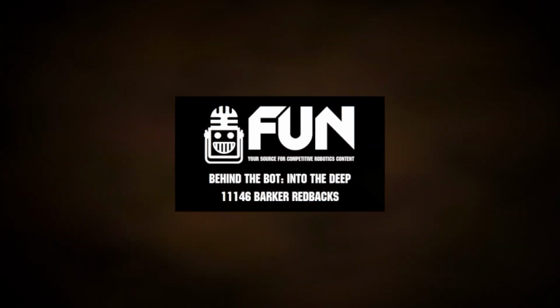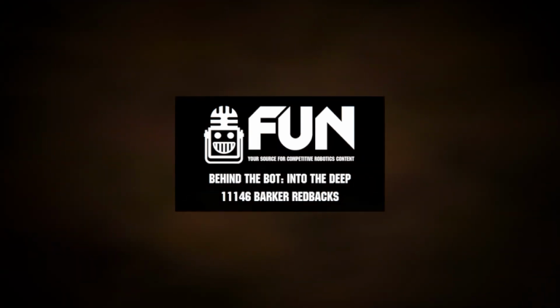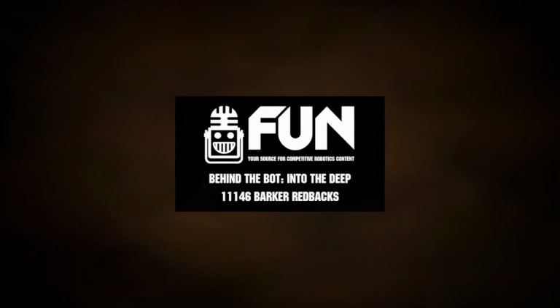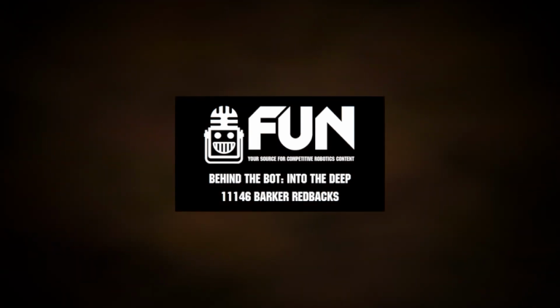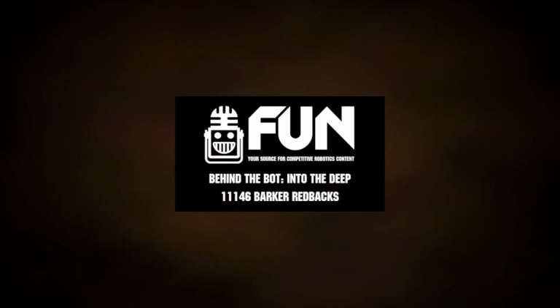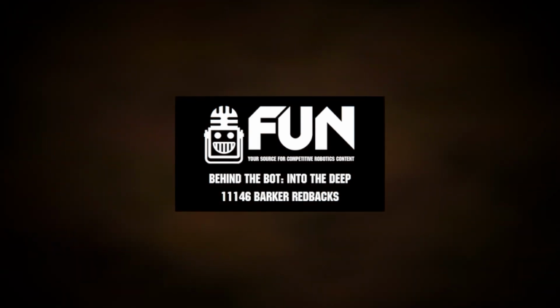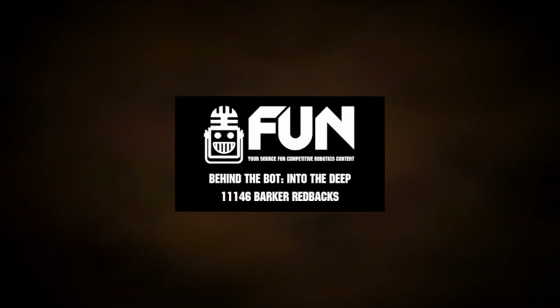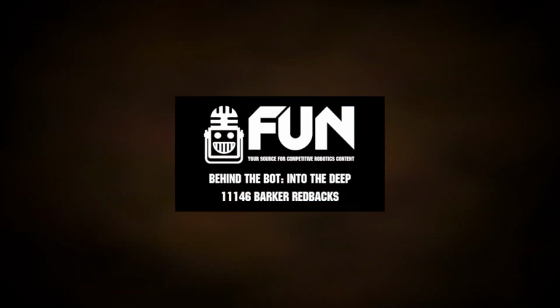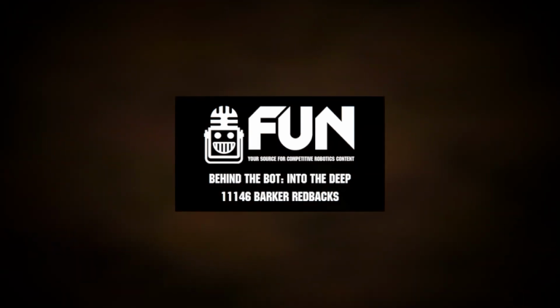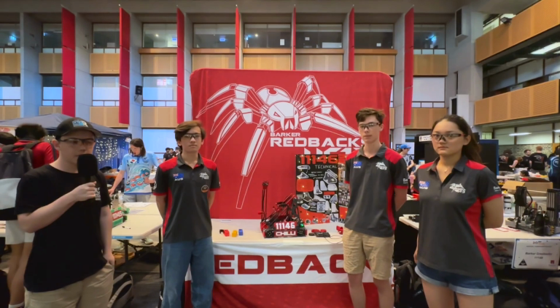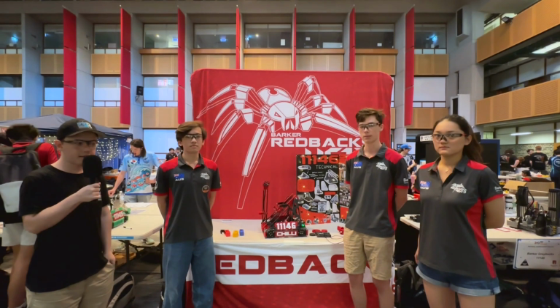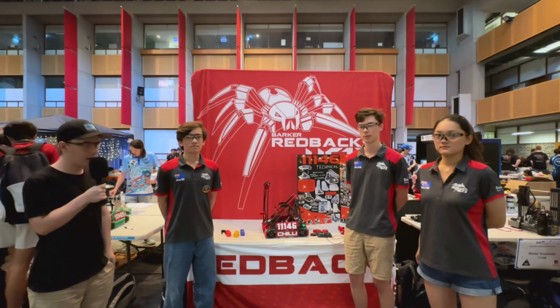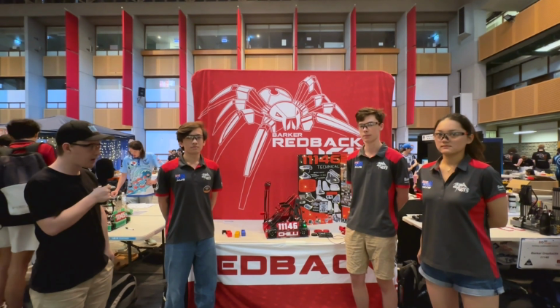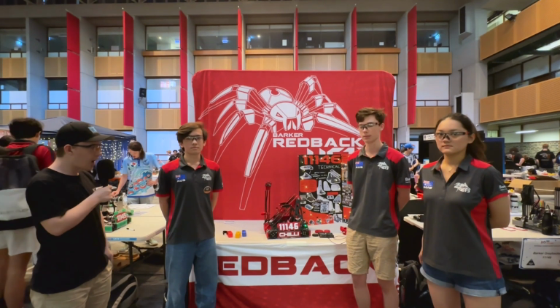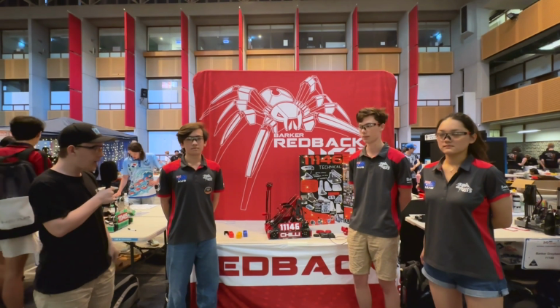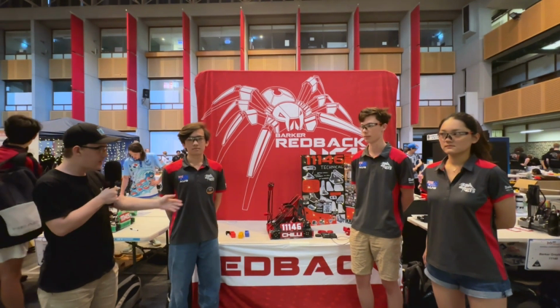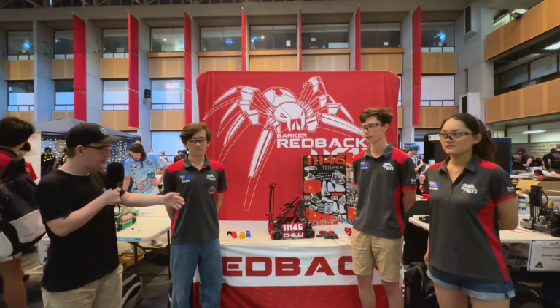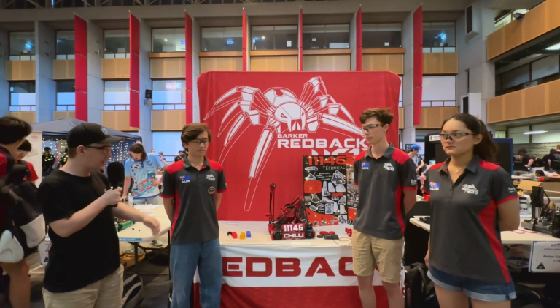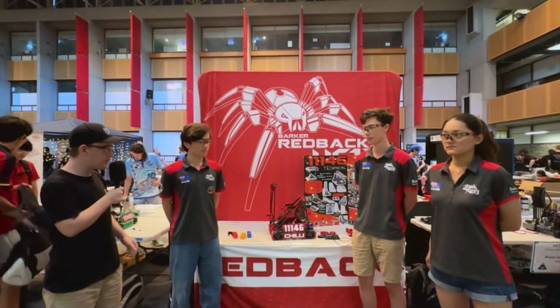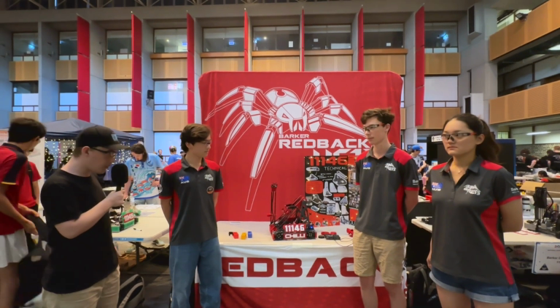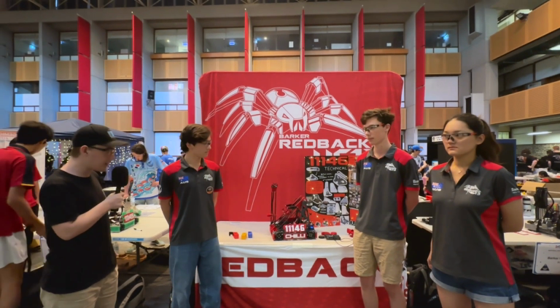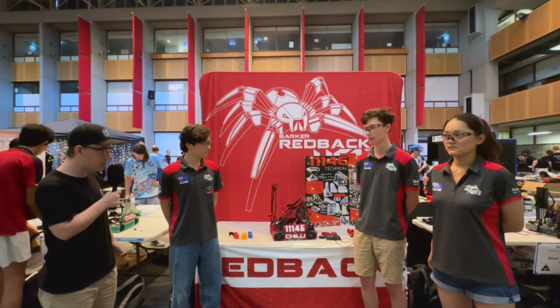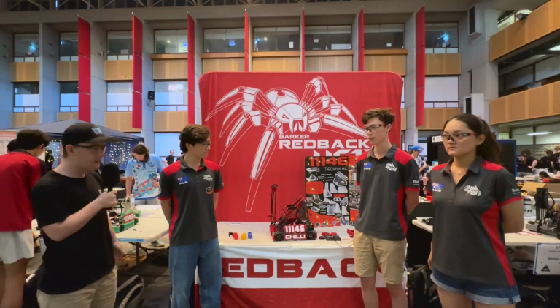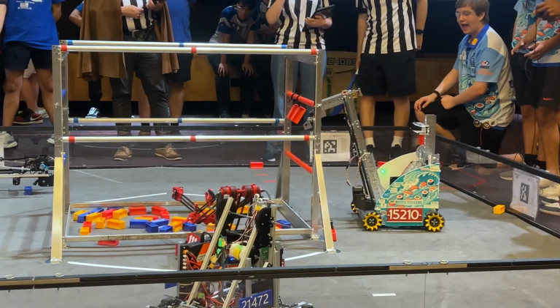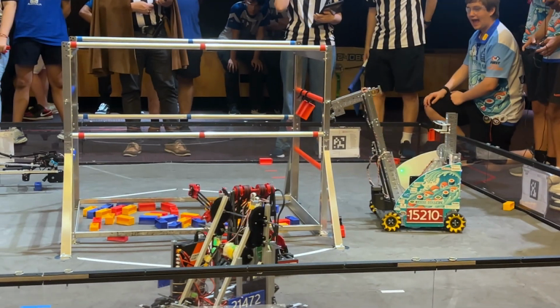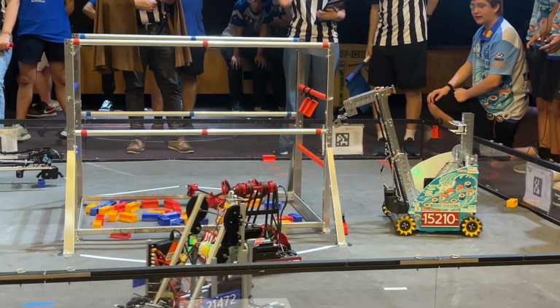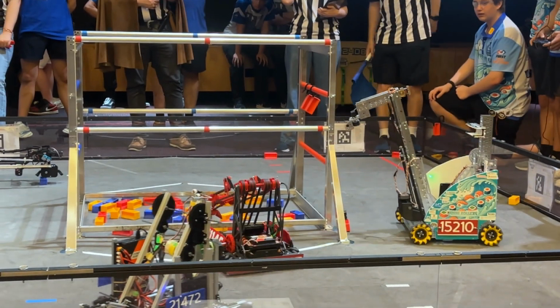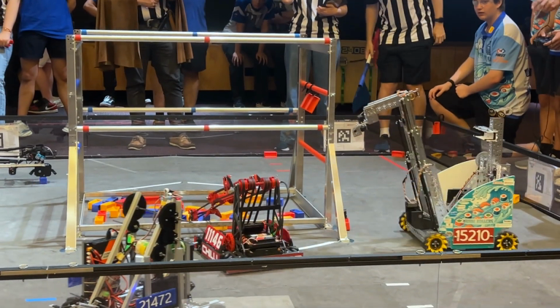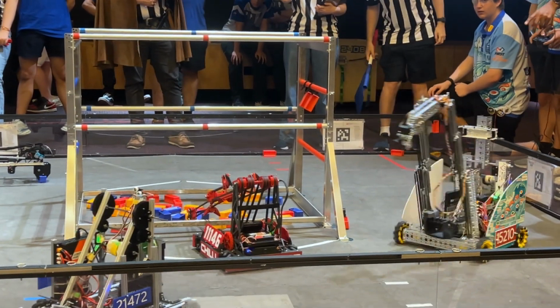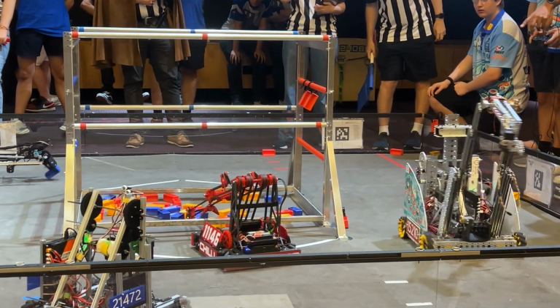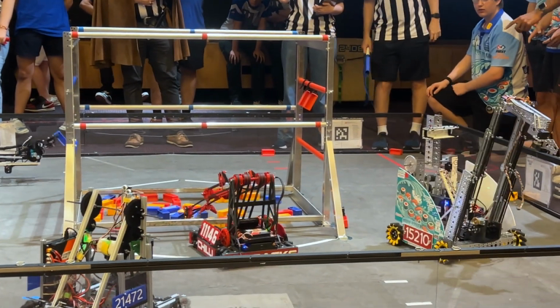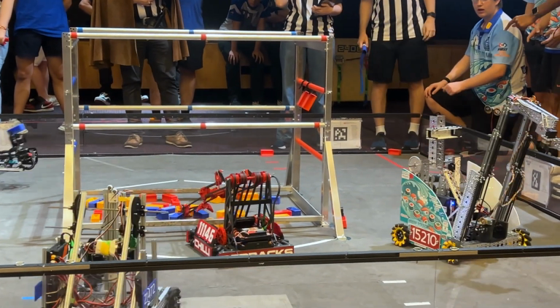Hi, I'm William reporting for the Fun Robotics Network. I'm here with Team 11146, the Barker Redbacks.